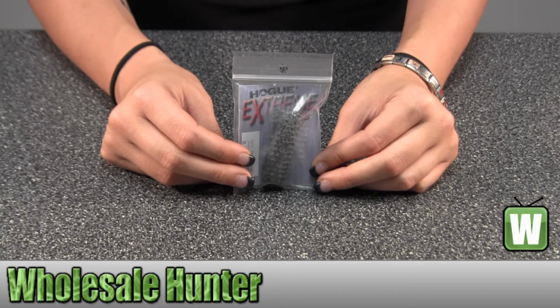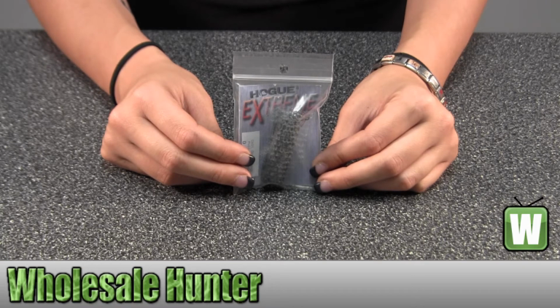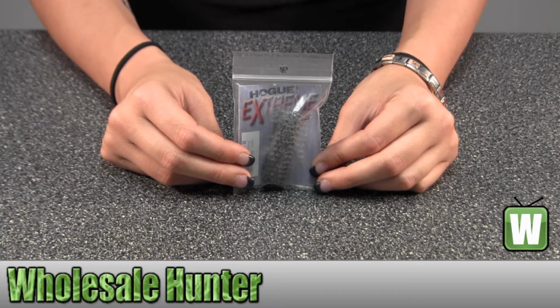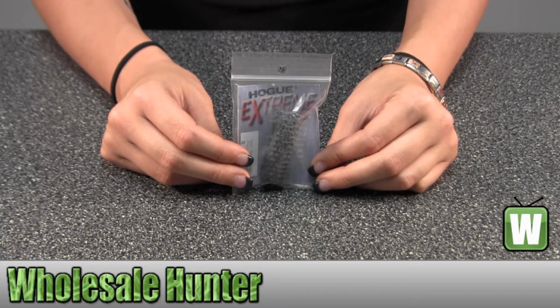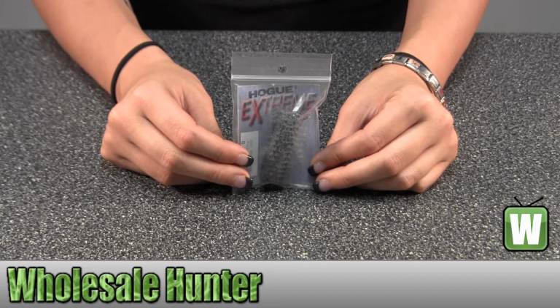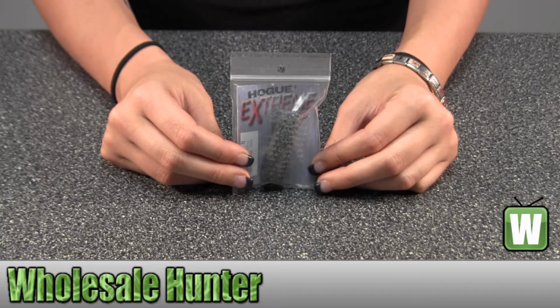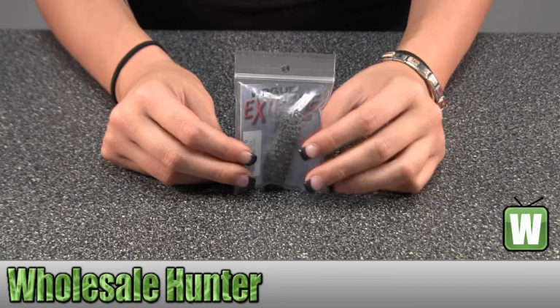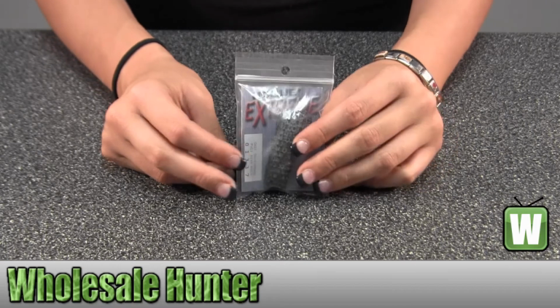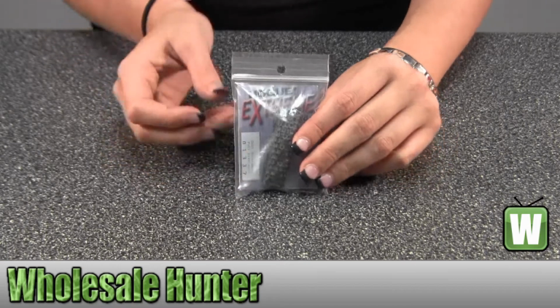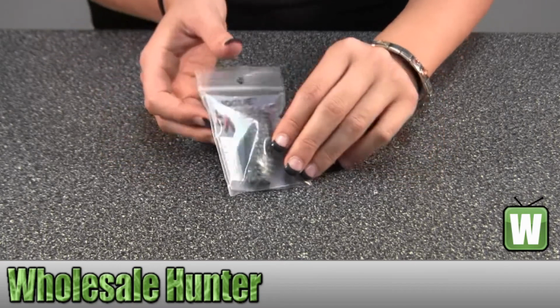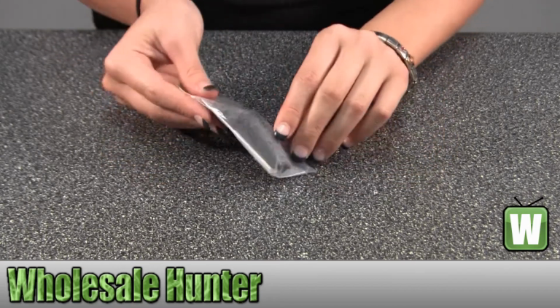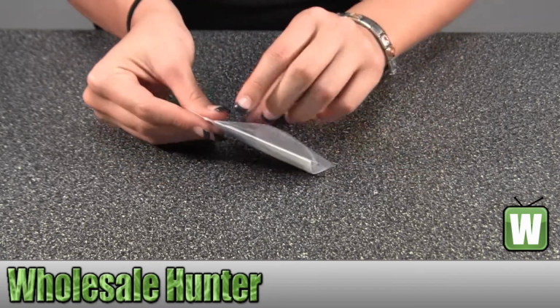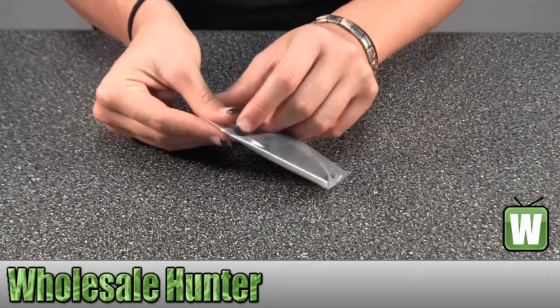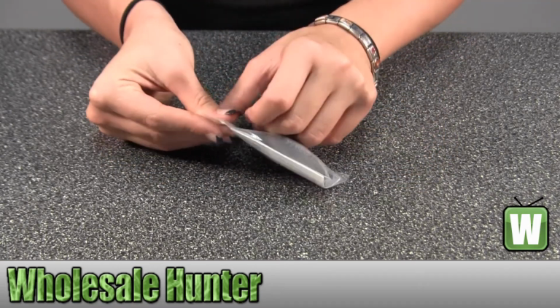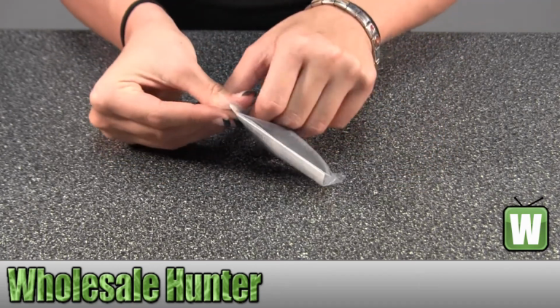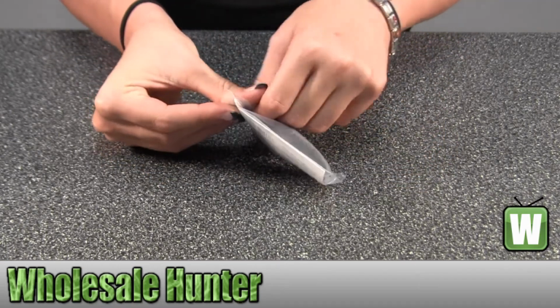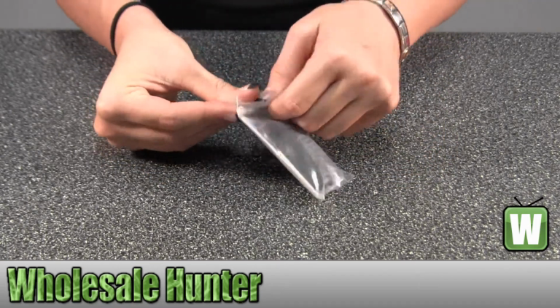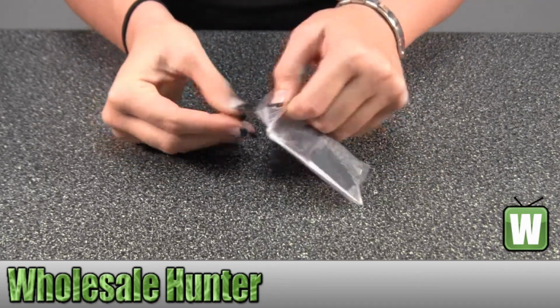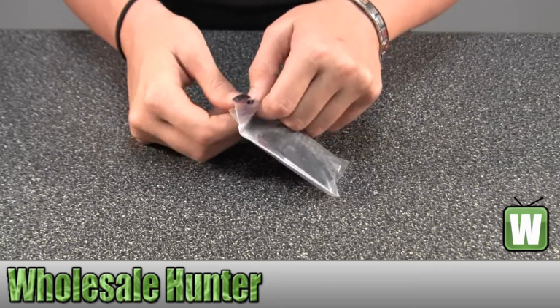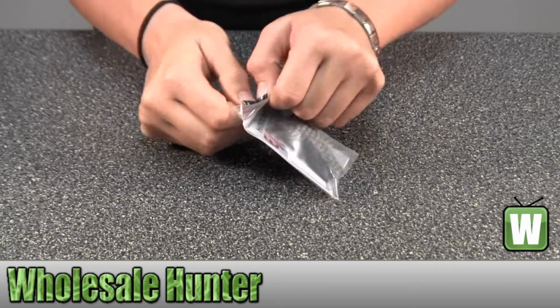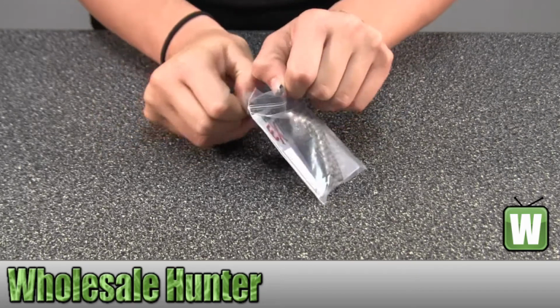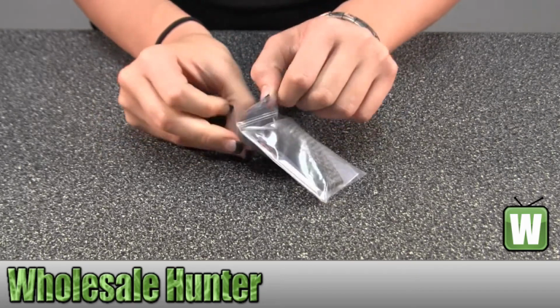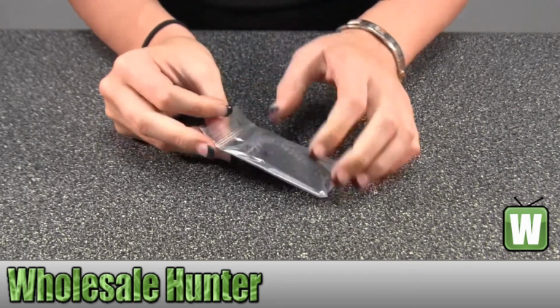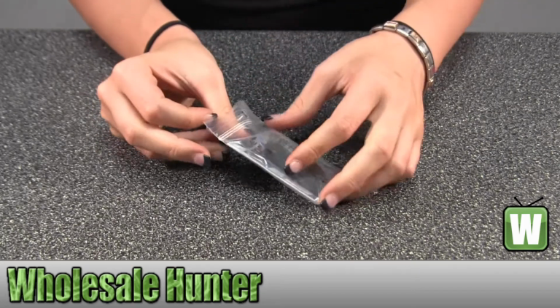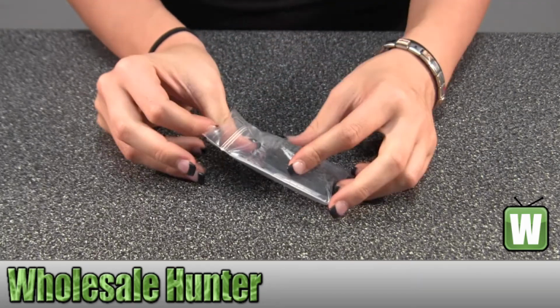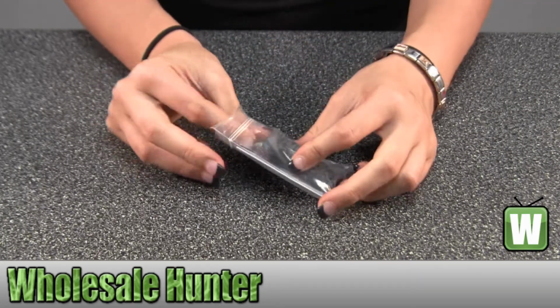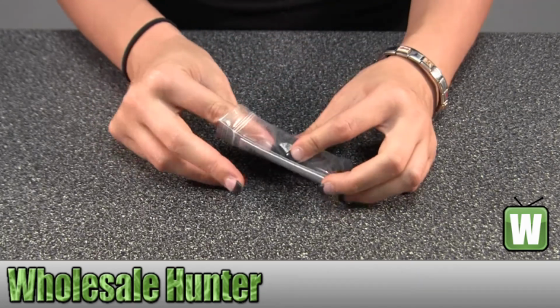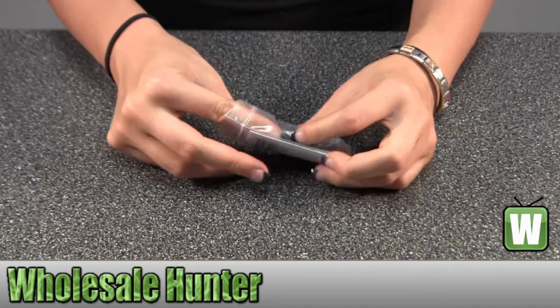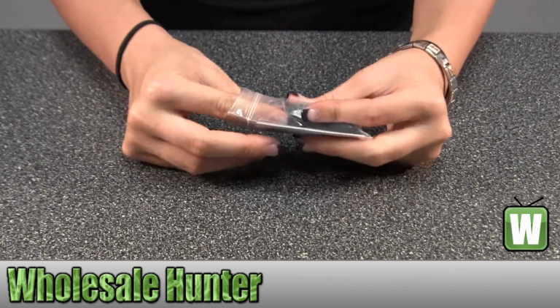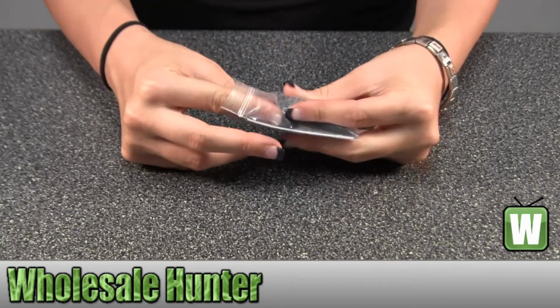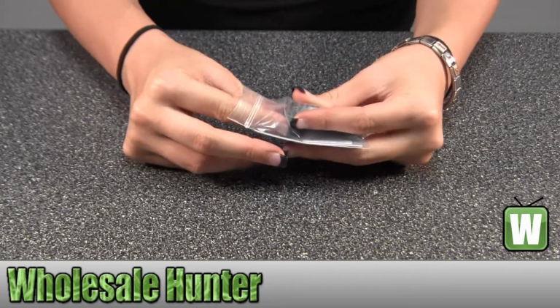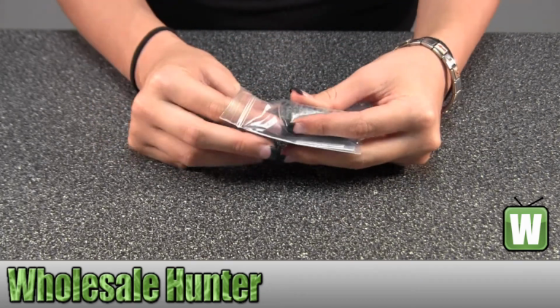I'm going to take it out of the package here for you so you can get a better look.